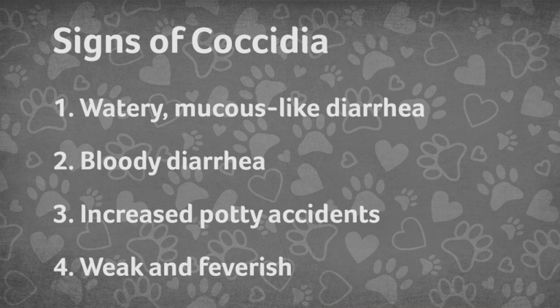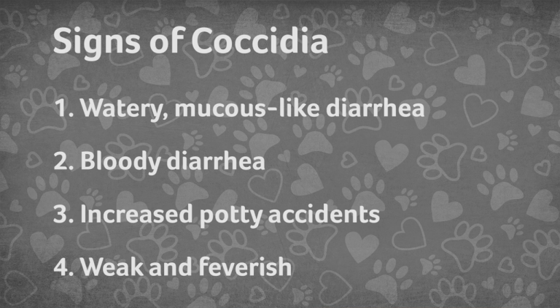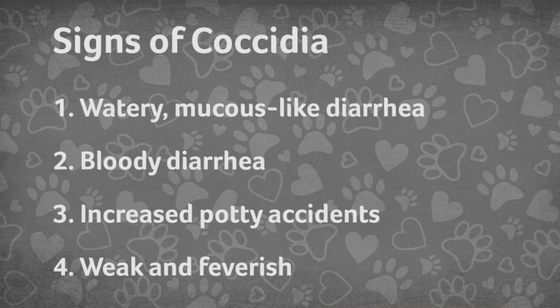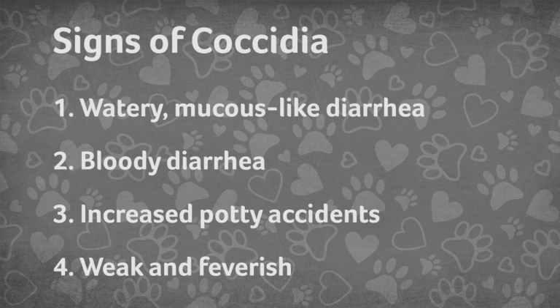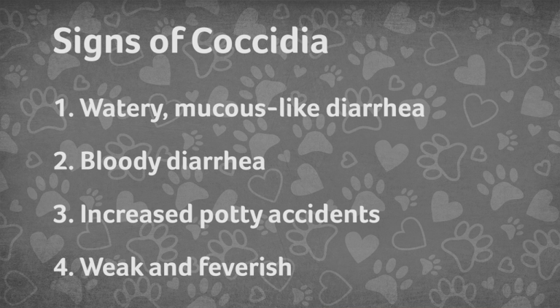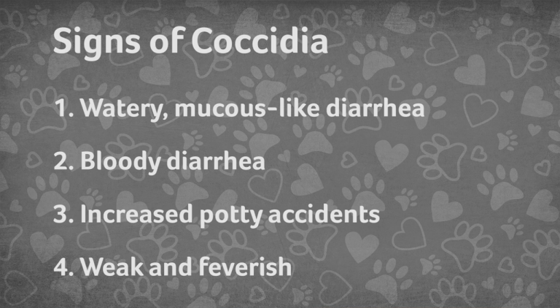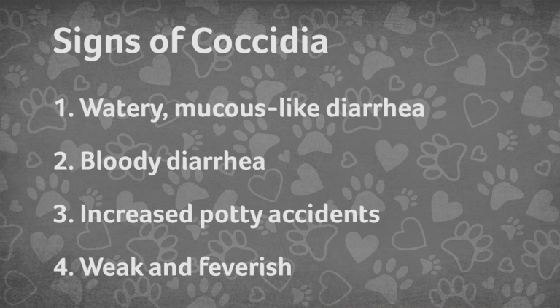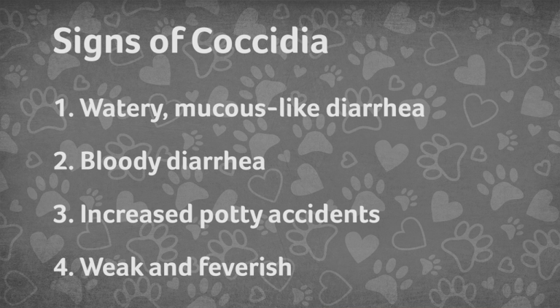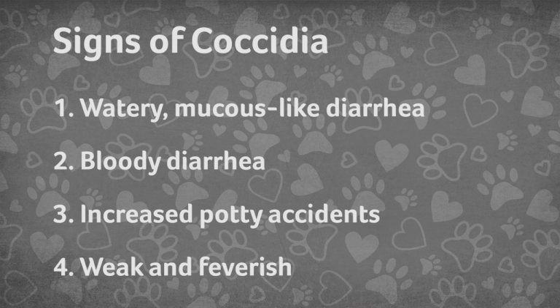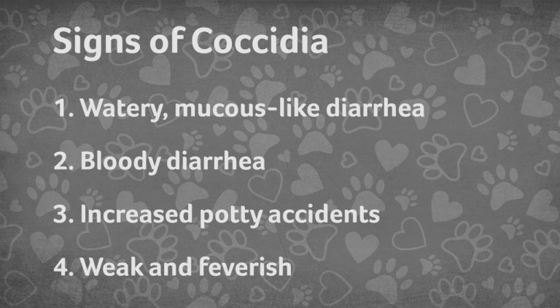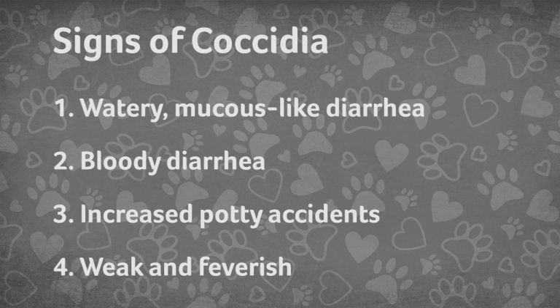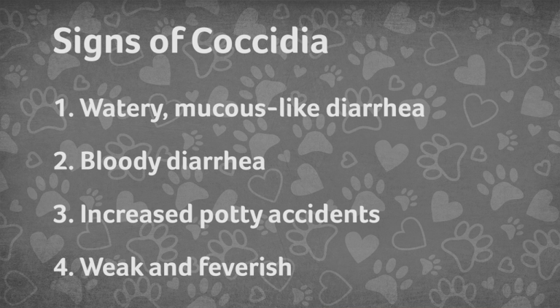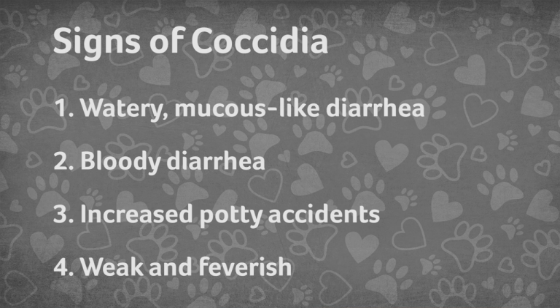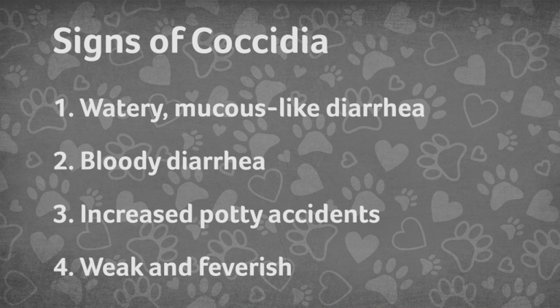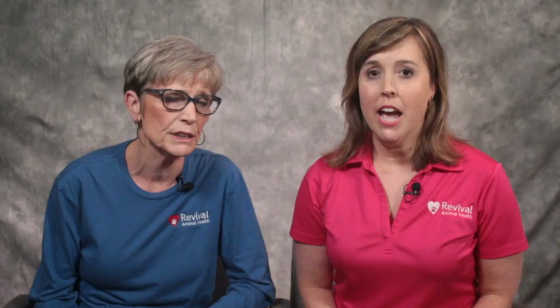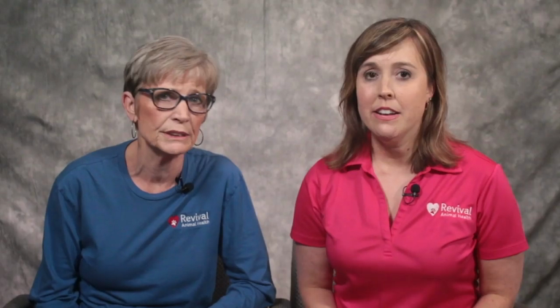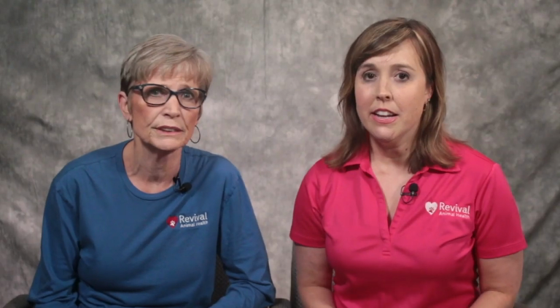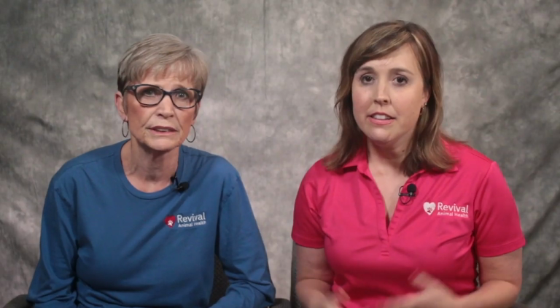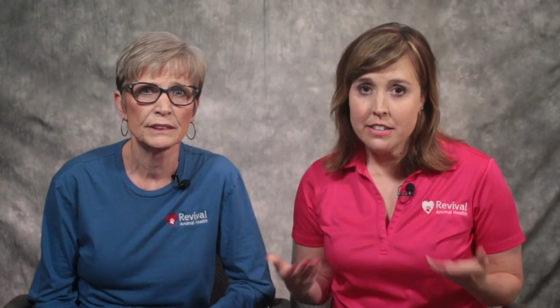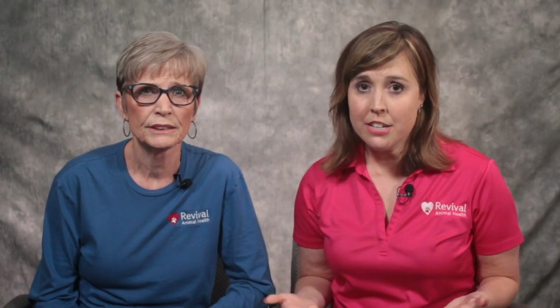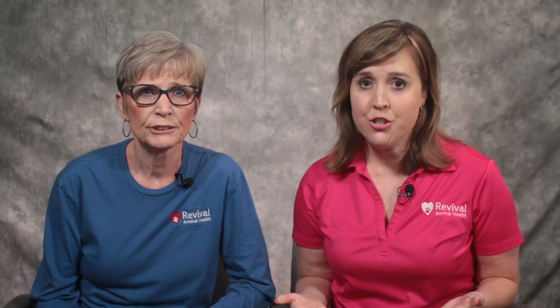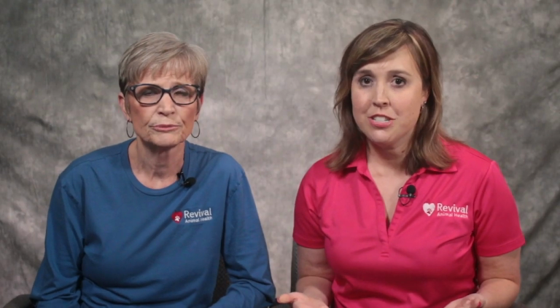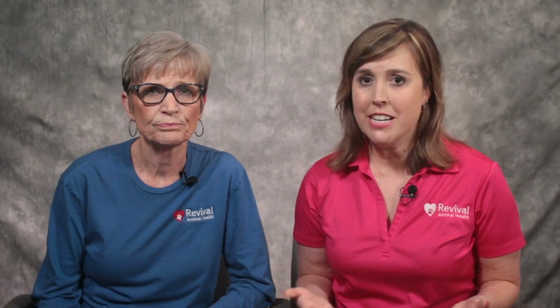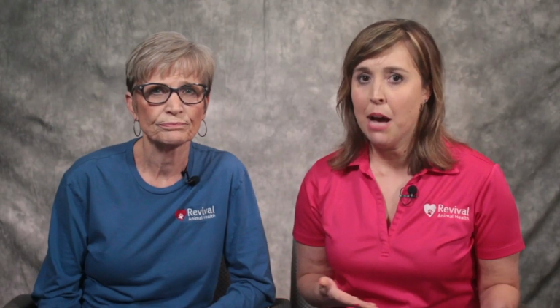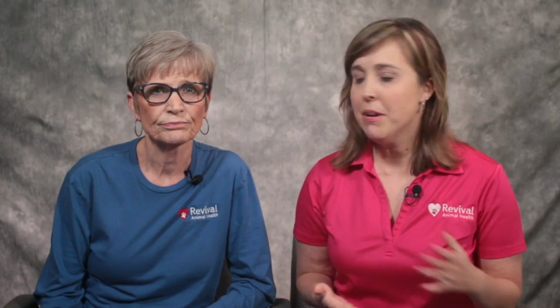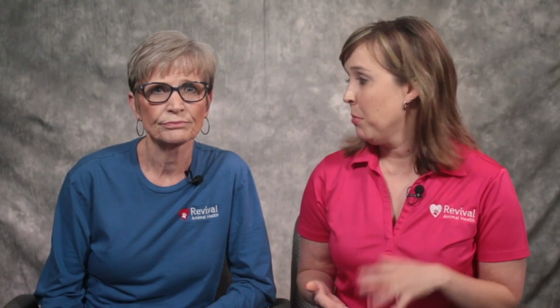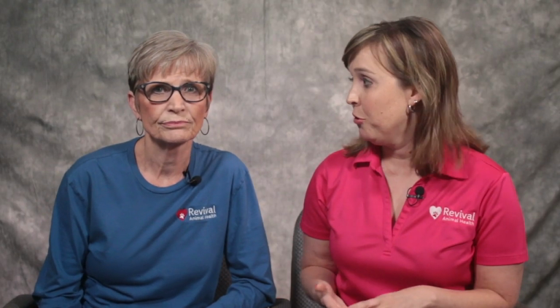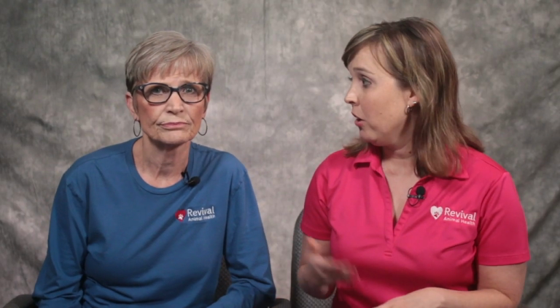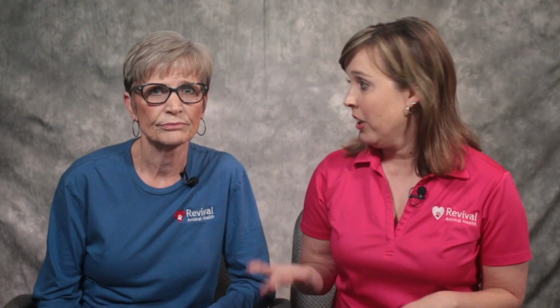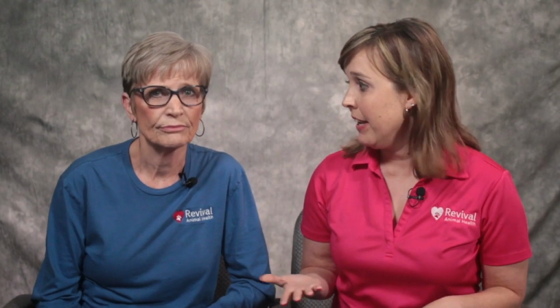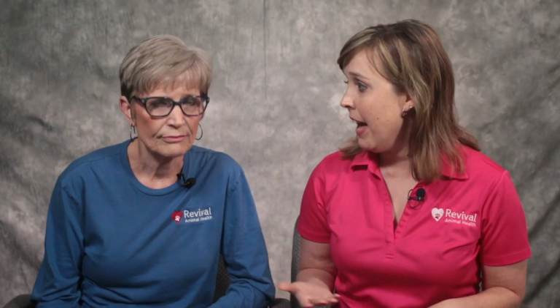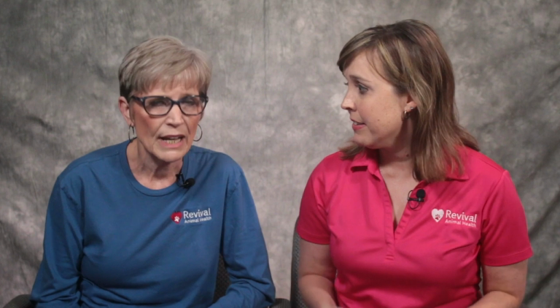They may also be weak and very feverish. And these issues can happen in both dogs and cats.